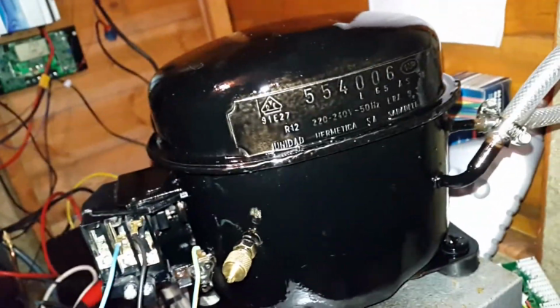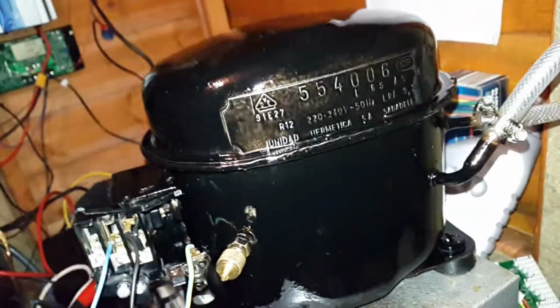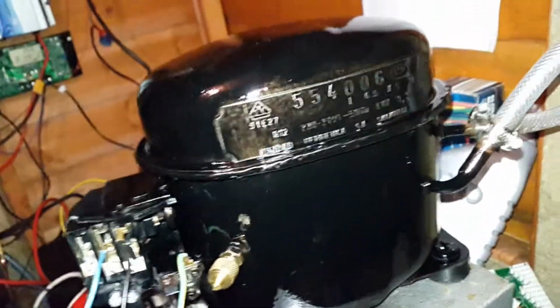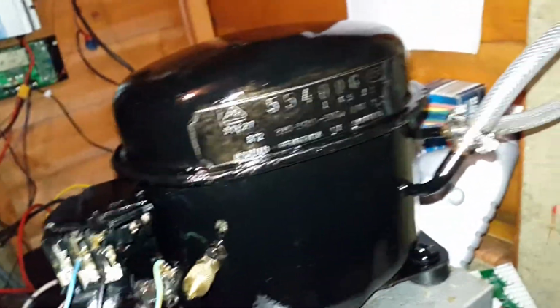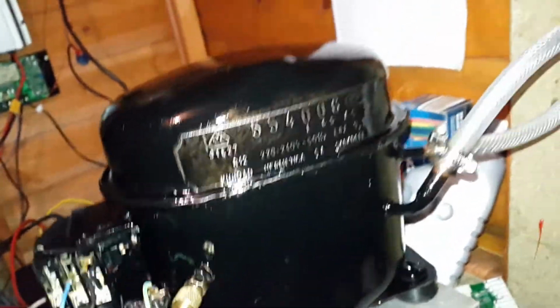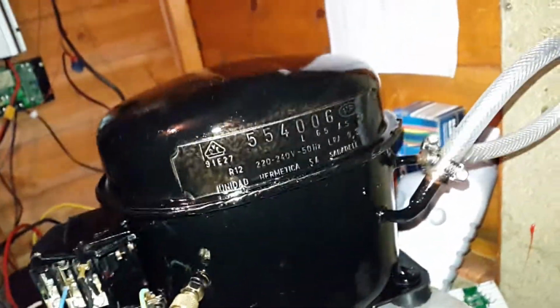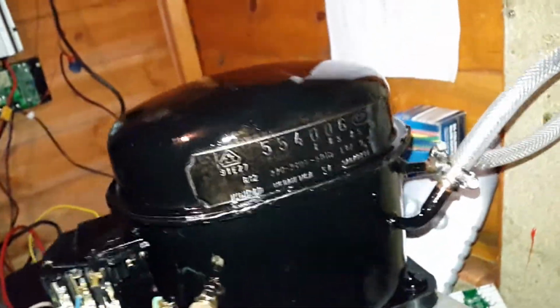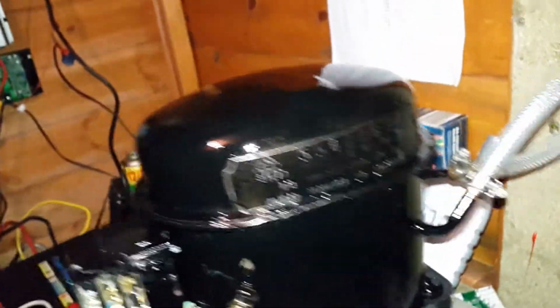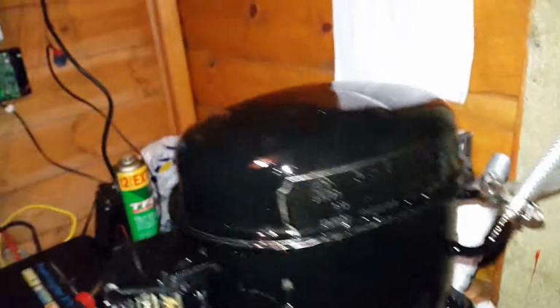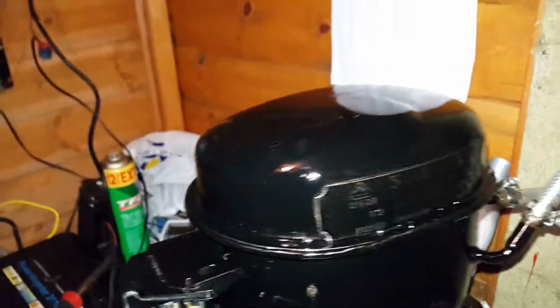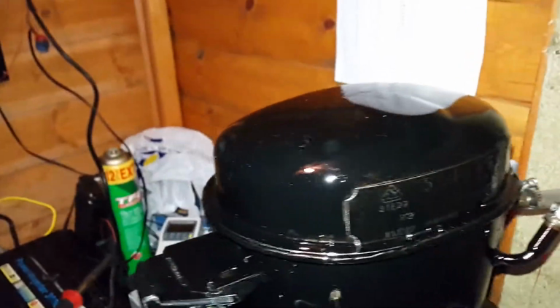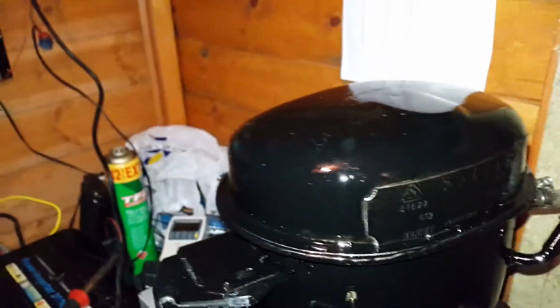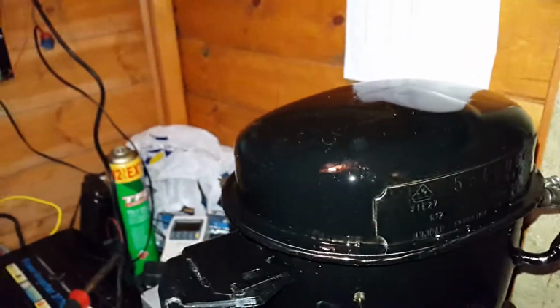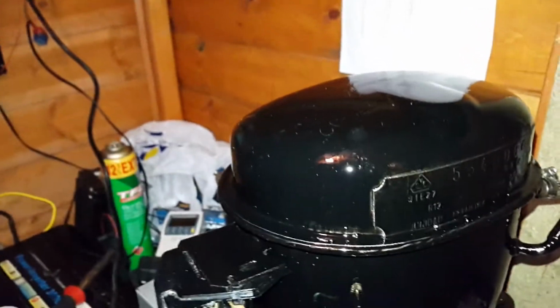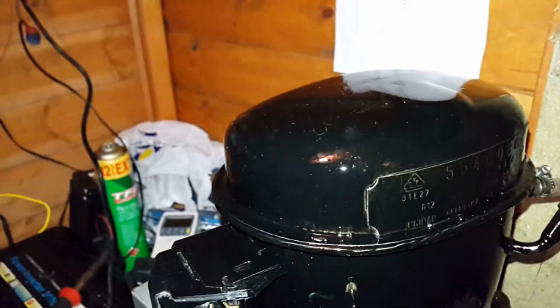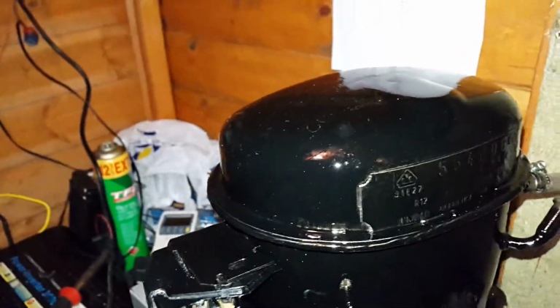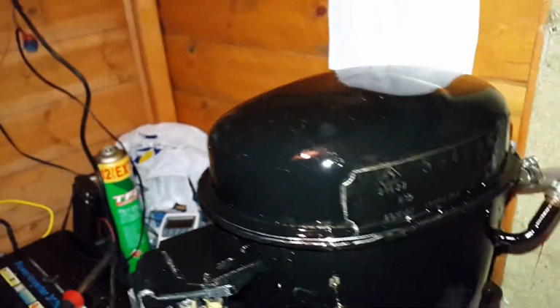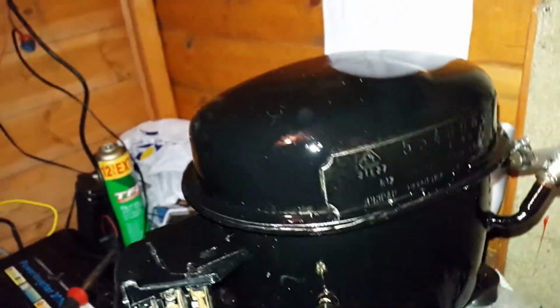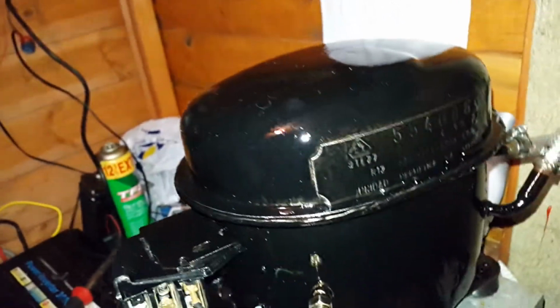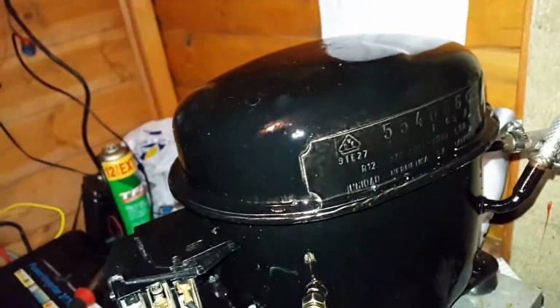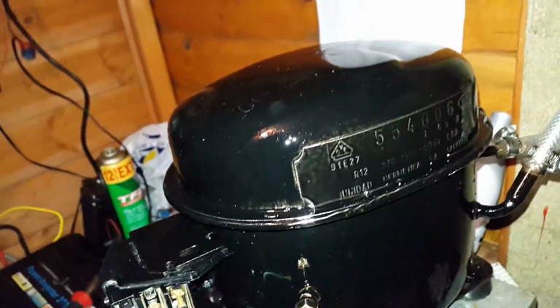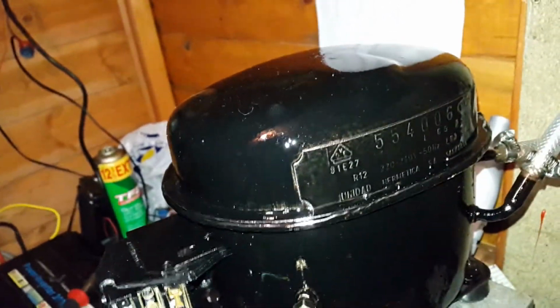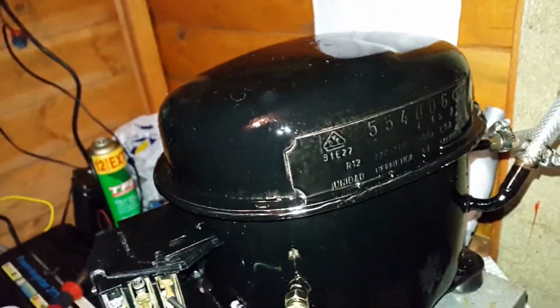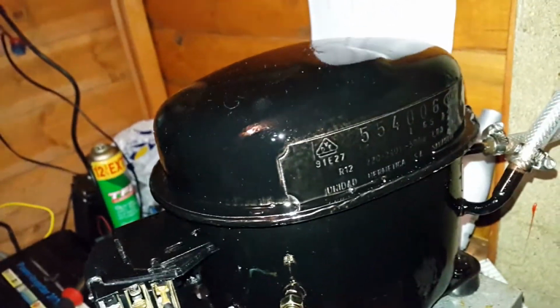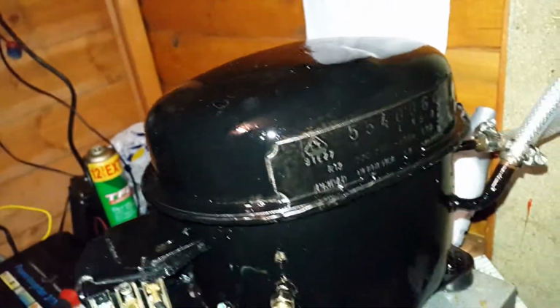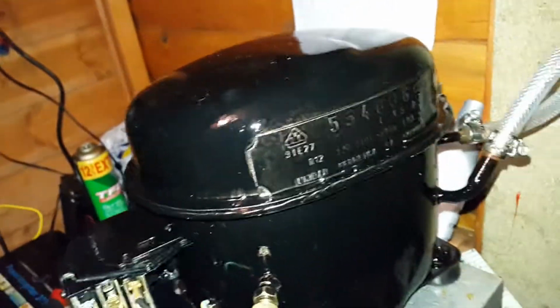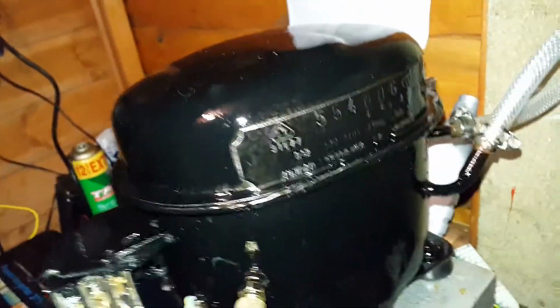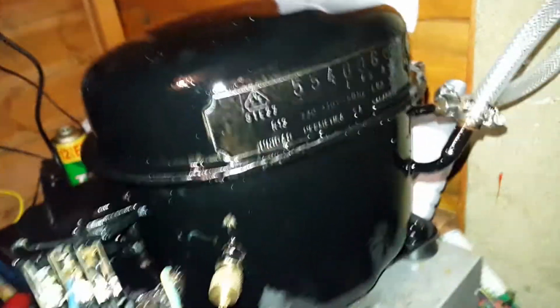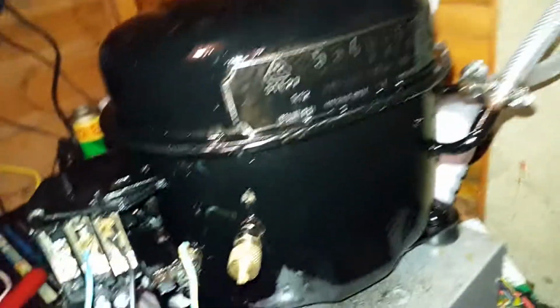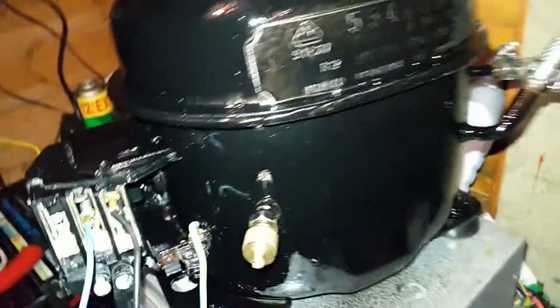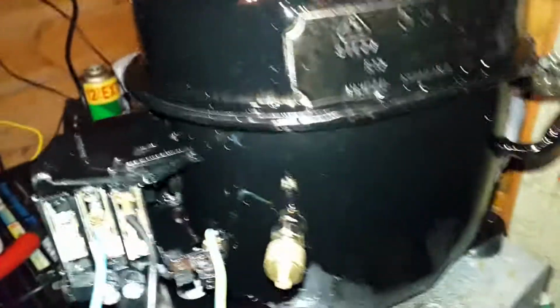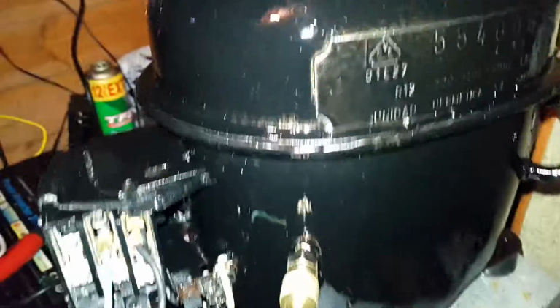The R12 leaked out, and as far as I know, that's a criminal offence.